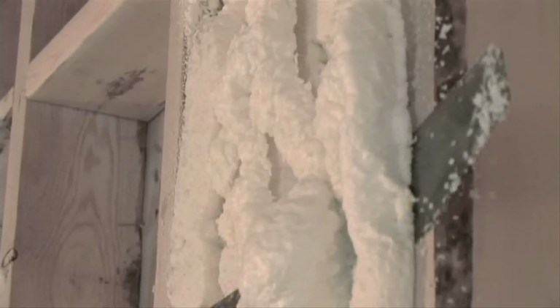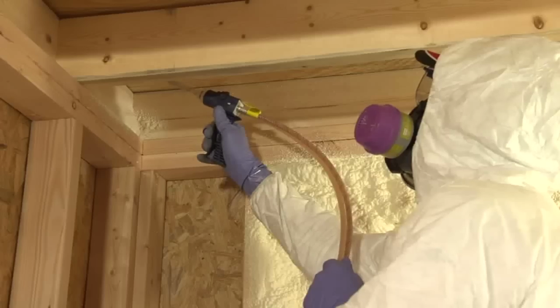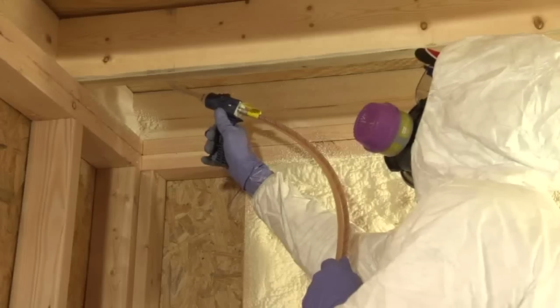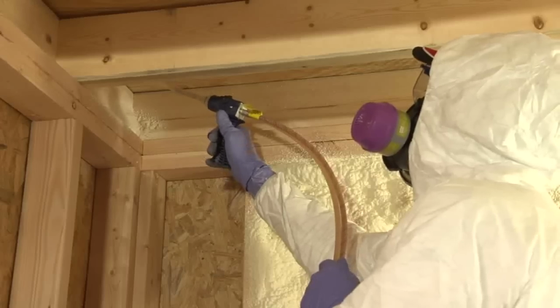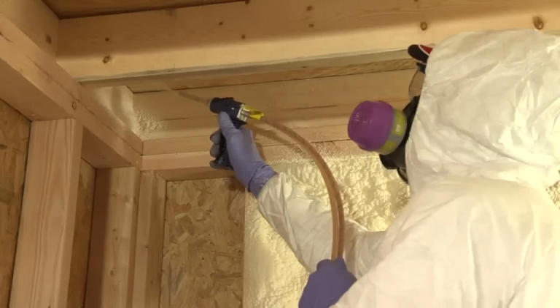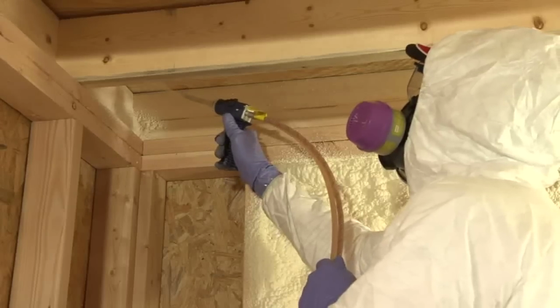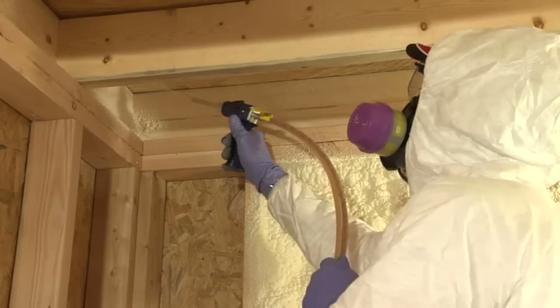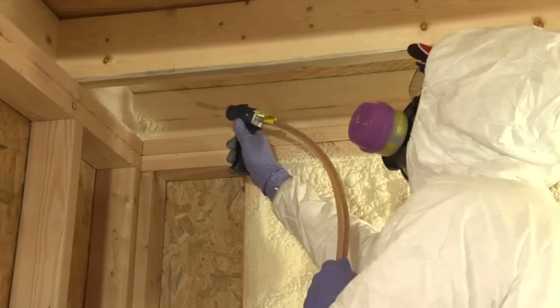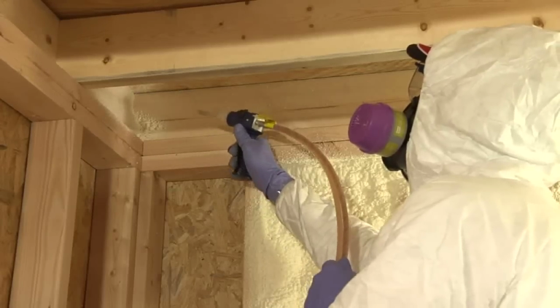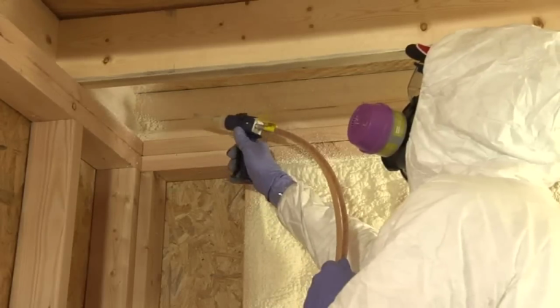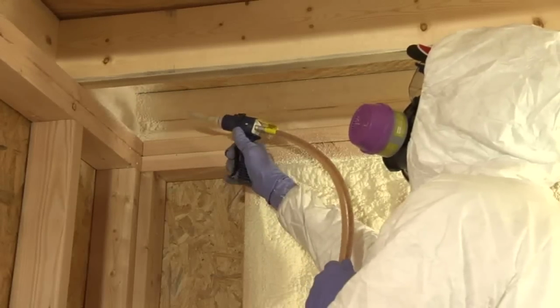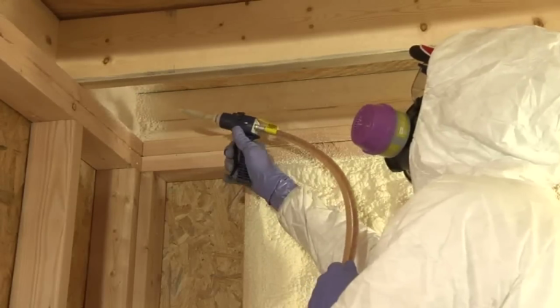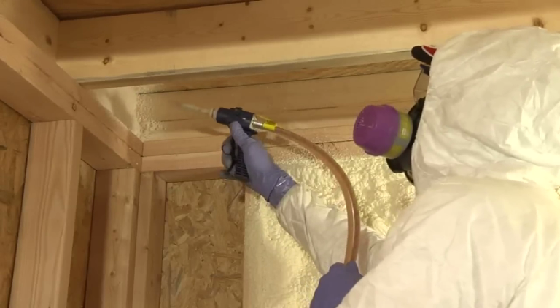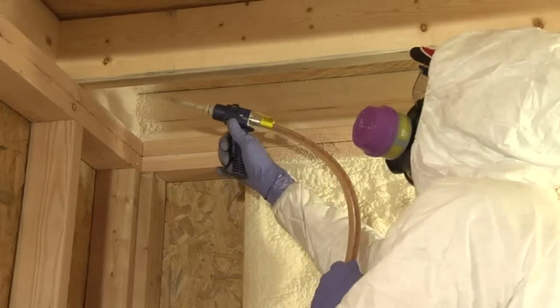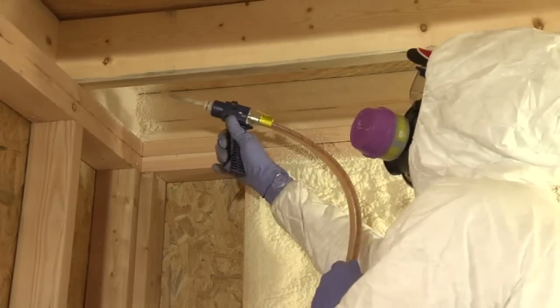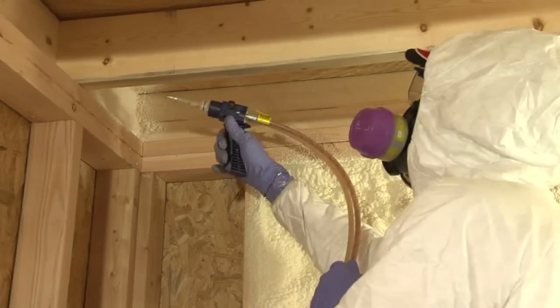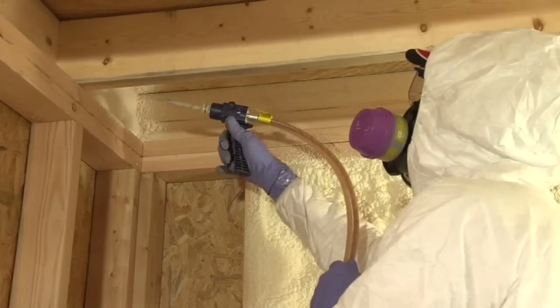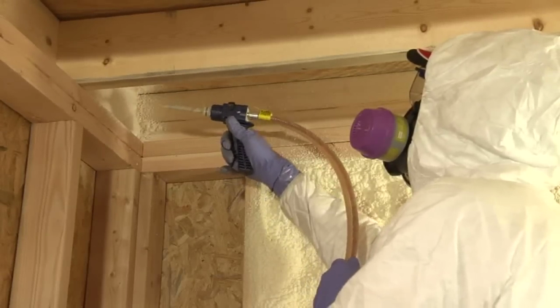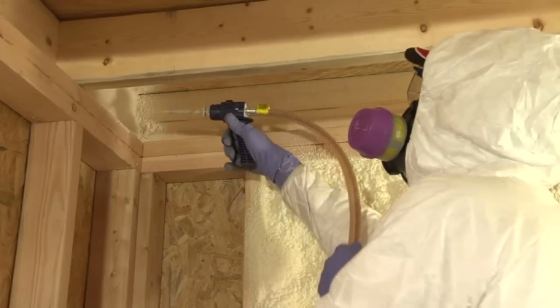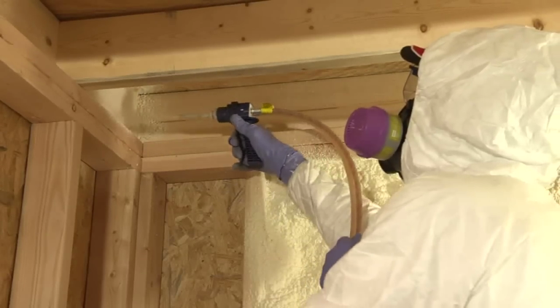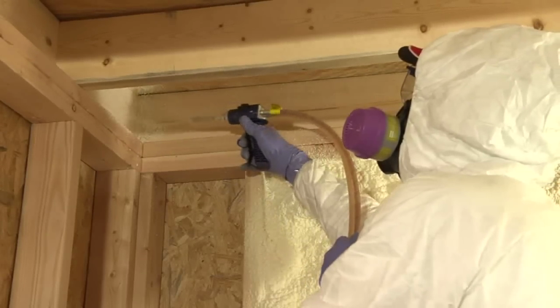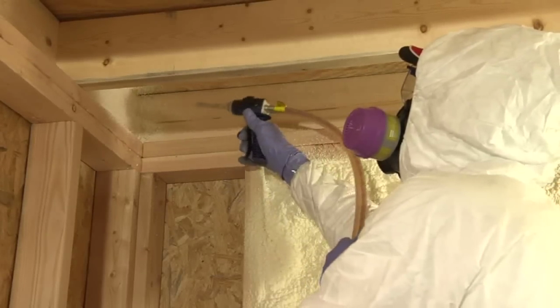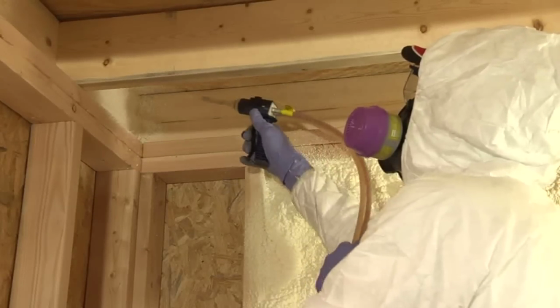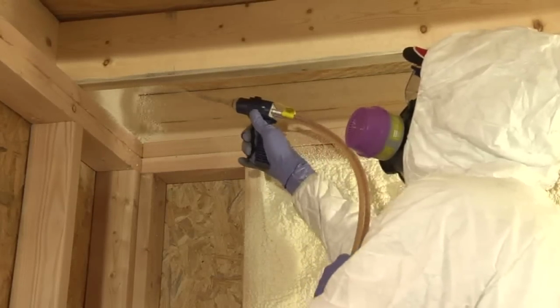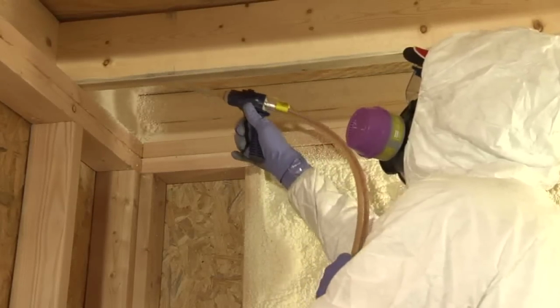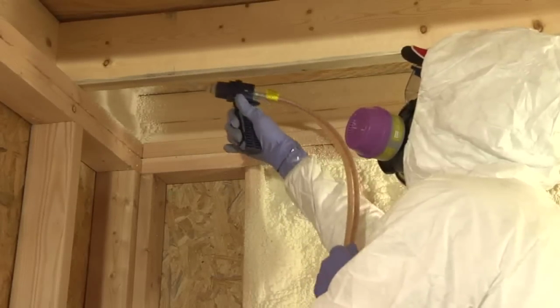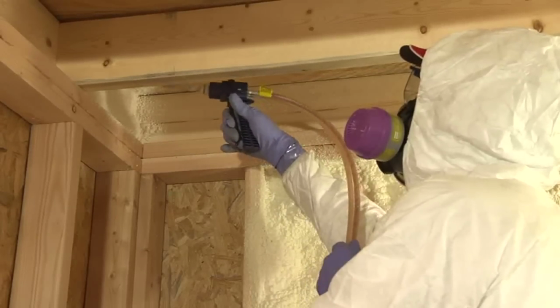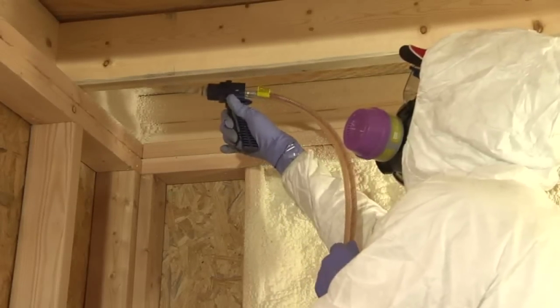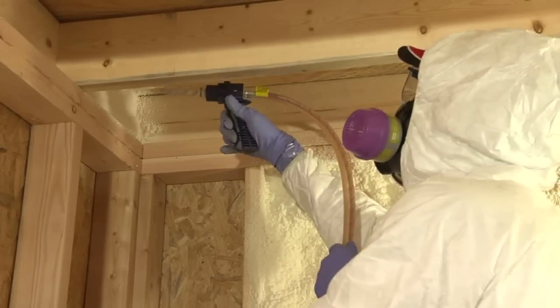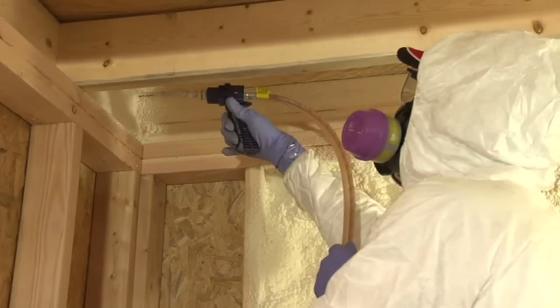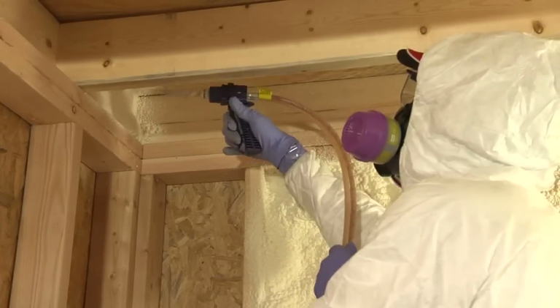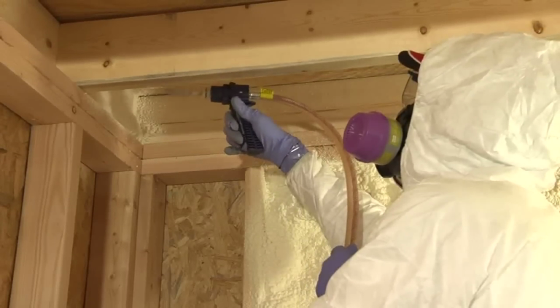Touch and Foam professional foam sealants are also ideal for rim and band joist applications.